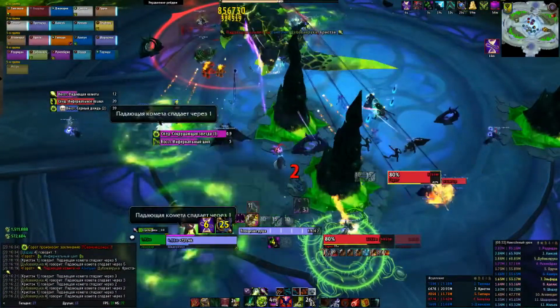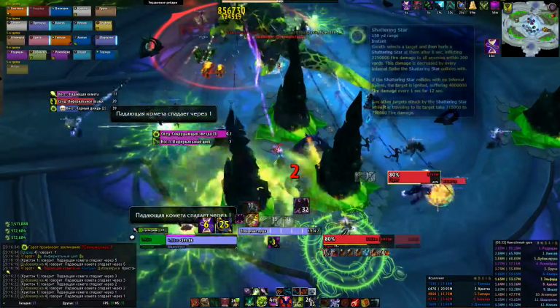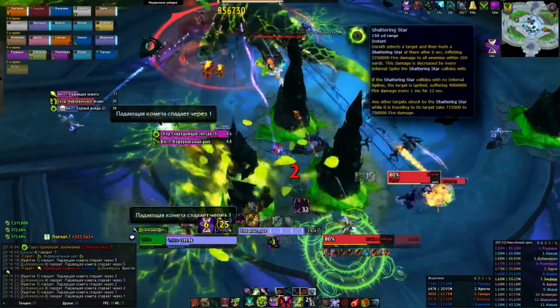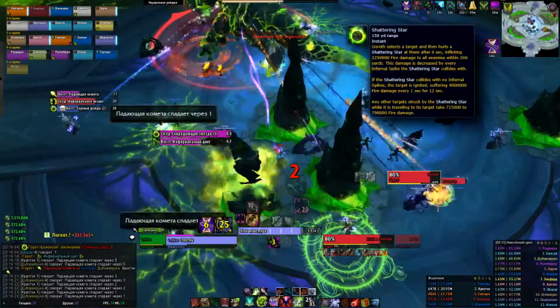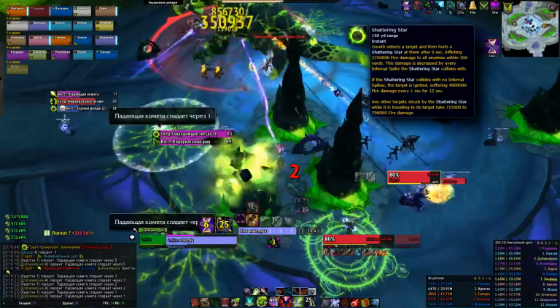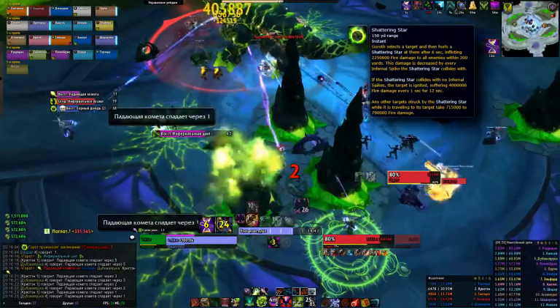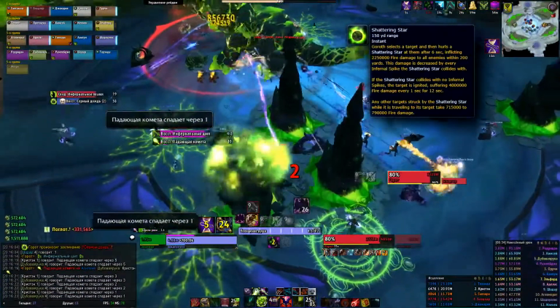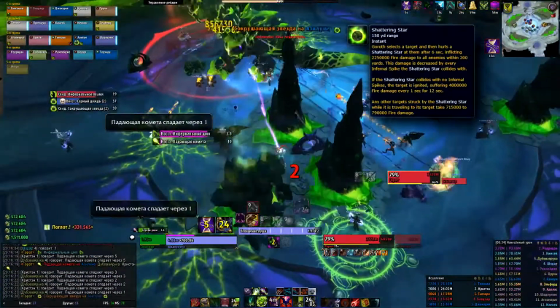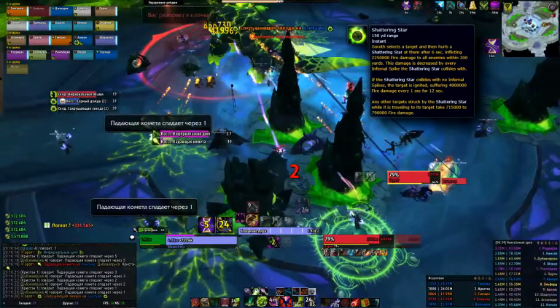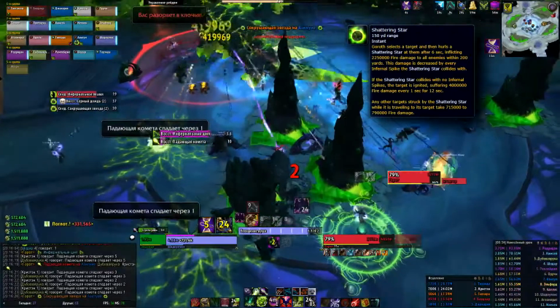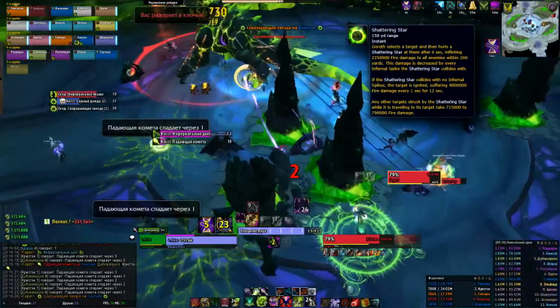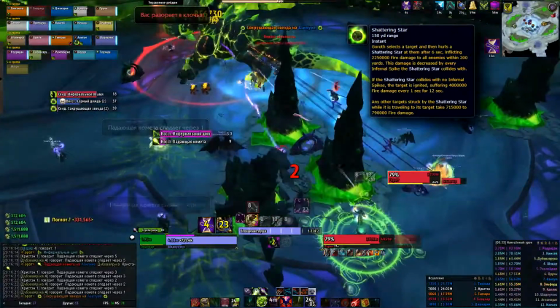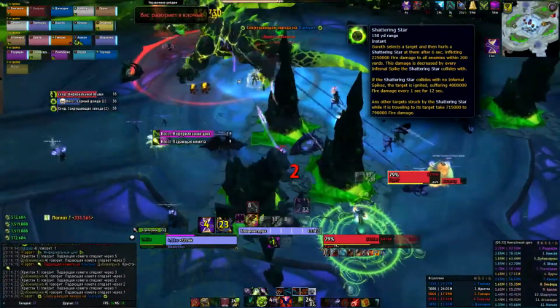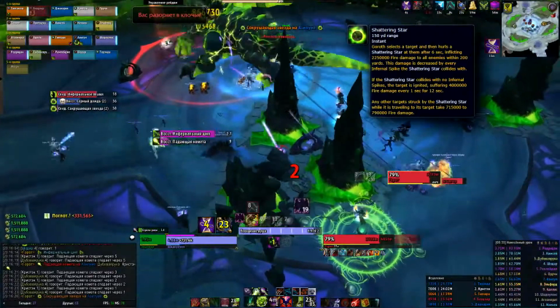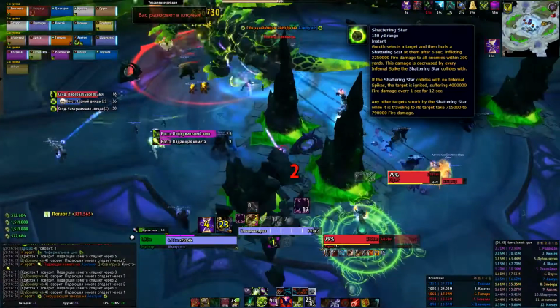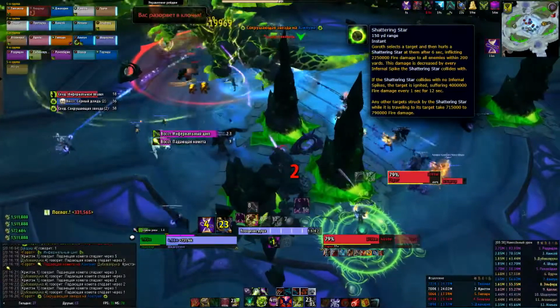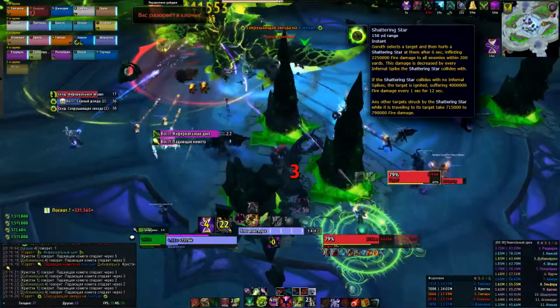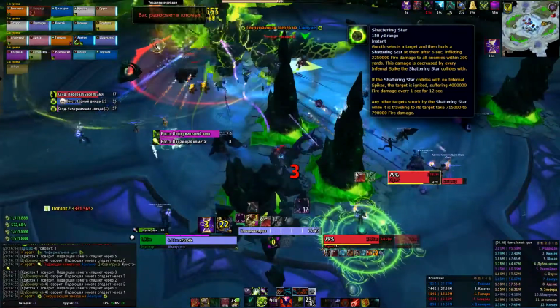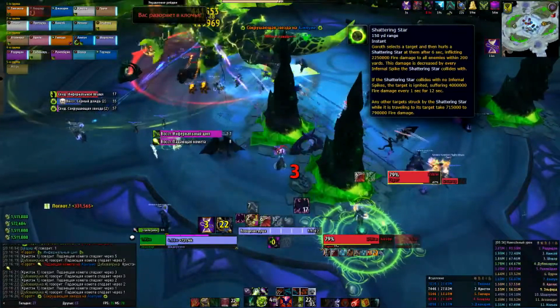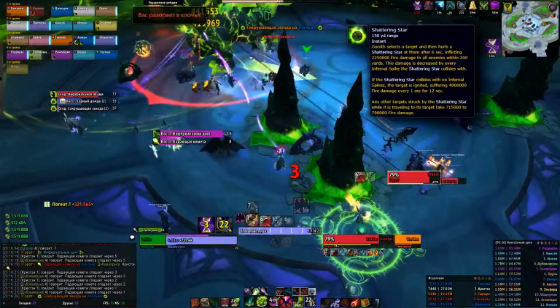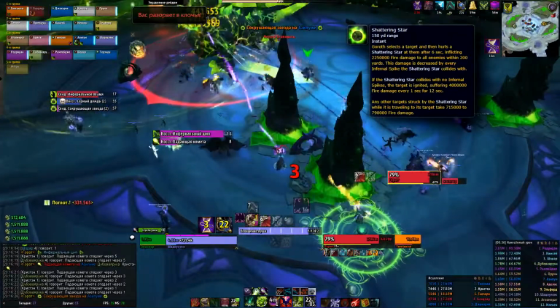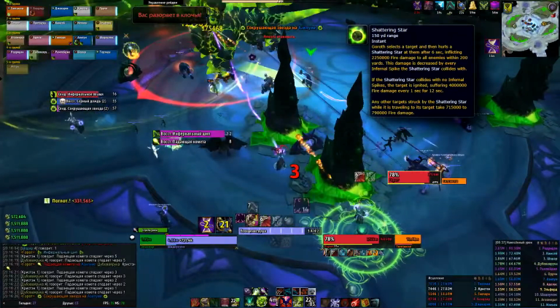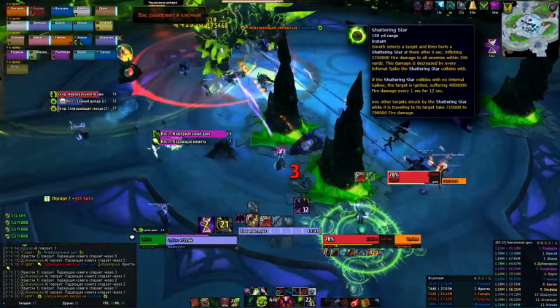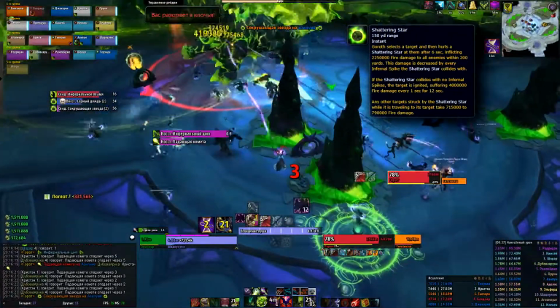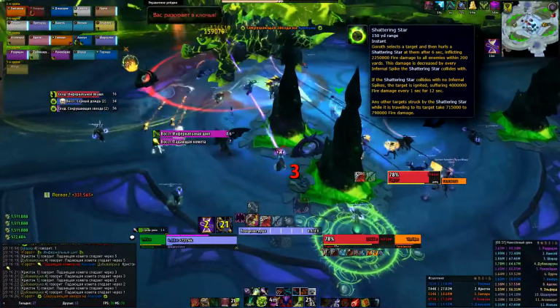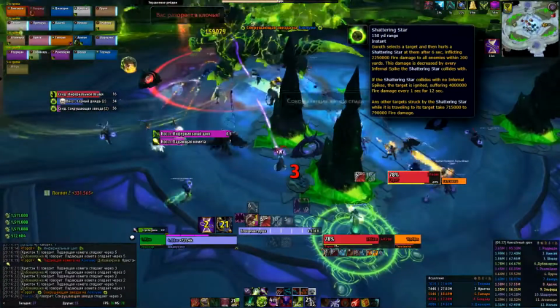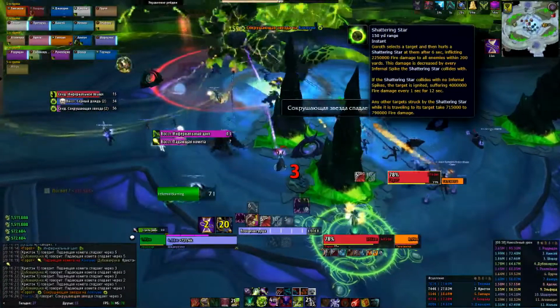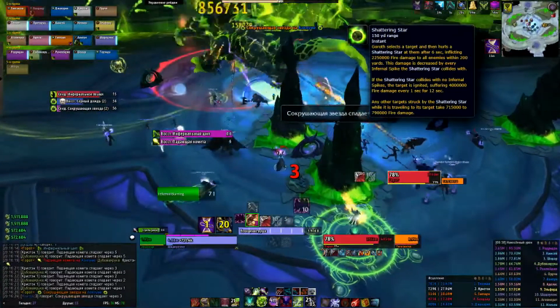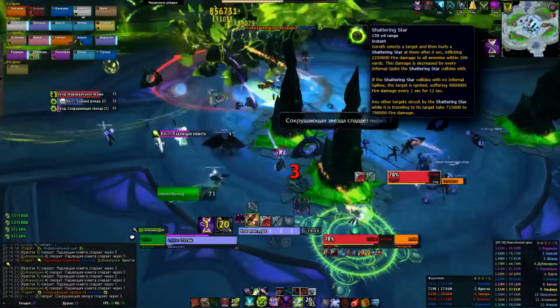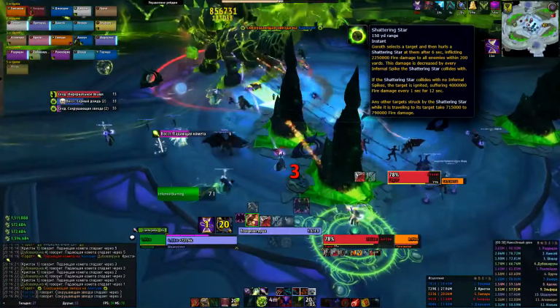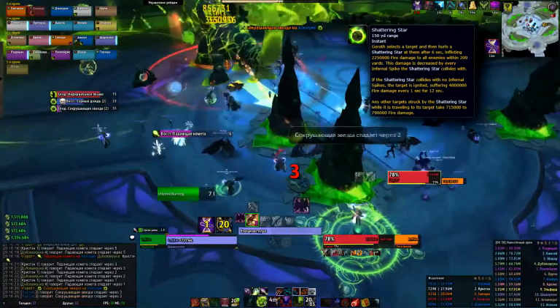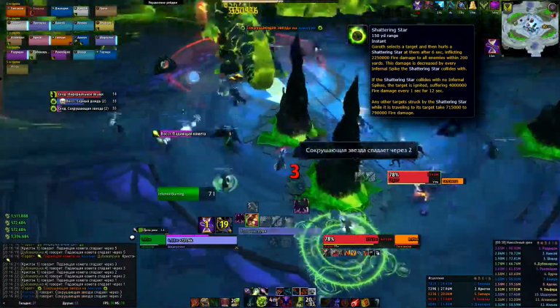Shattering Star. The person with this debuff should hide behind 2 or 3 spikes for reducing incoming damage.